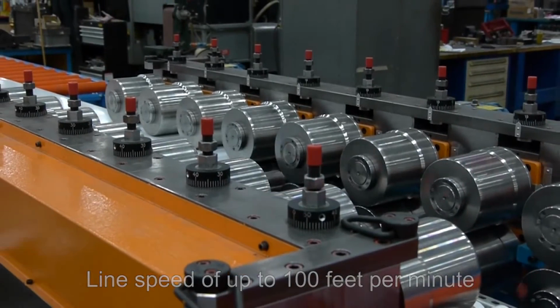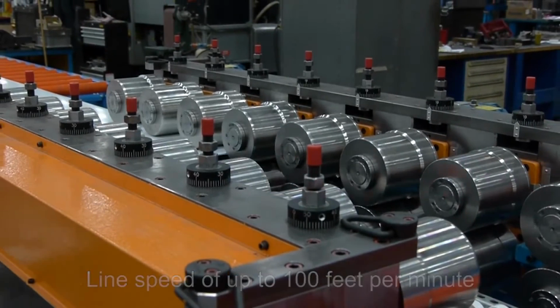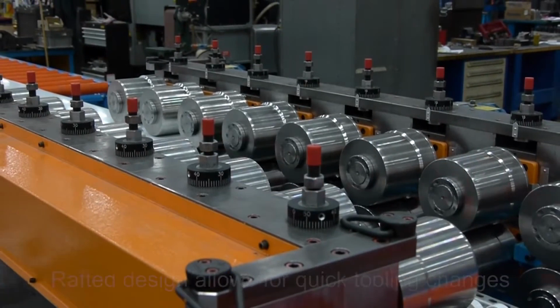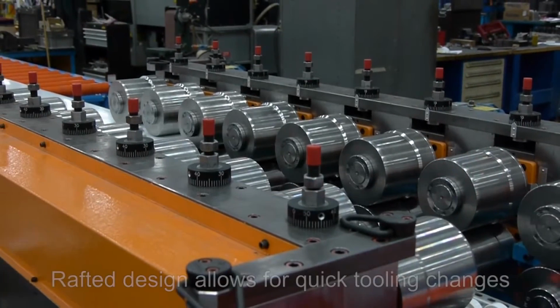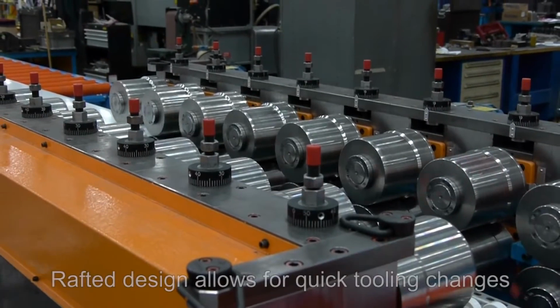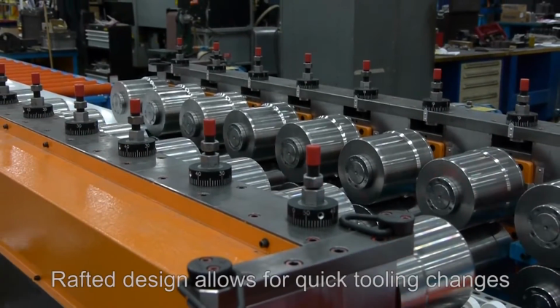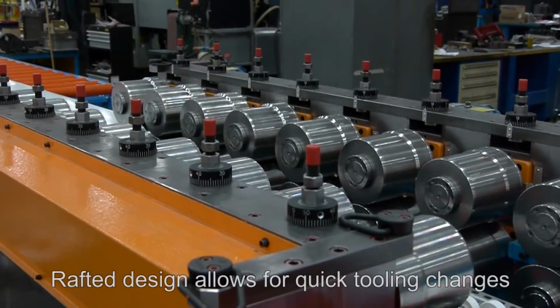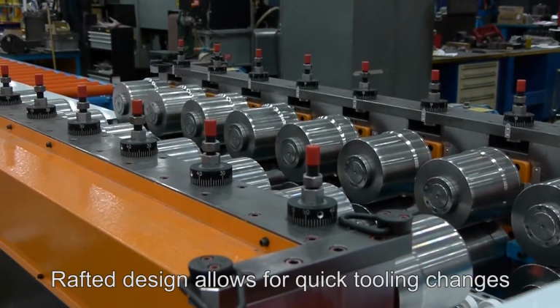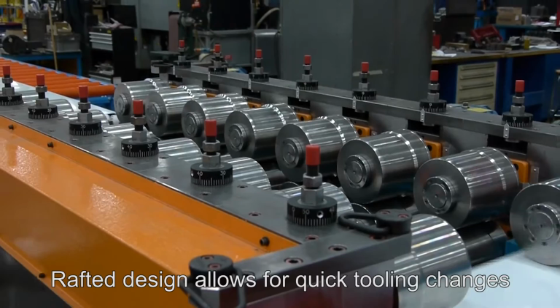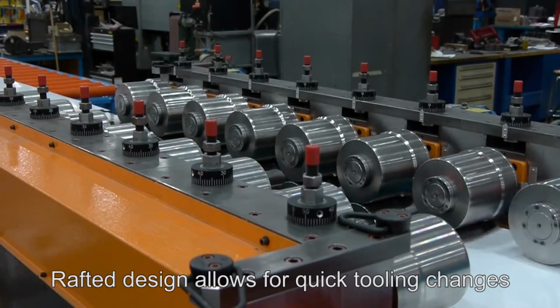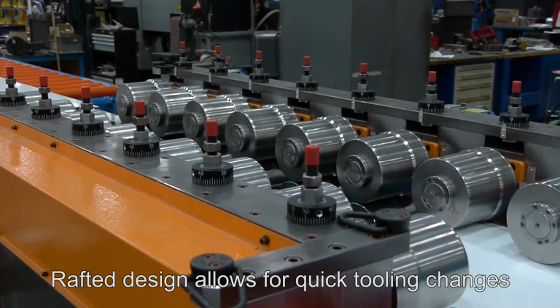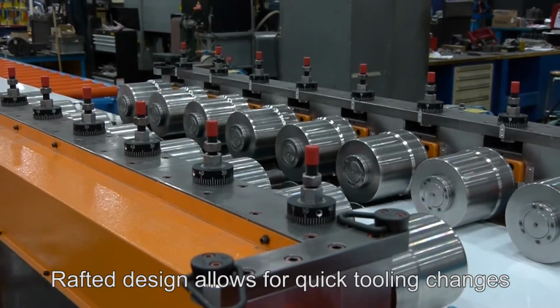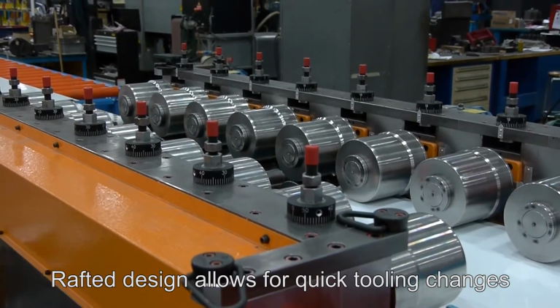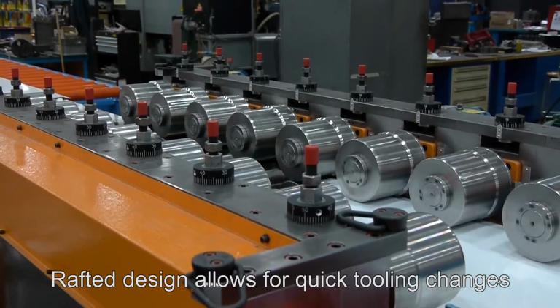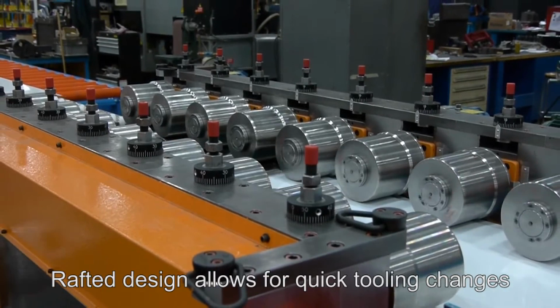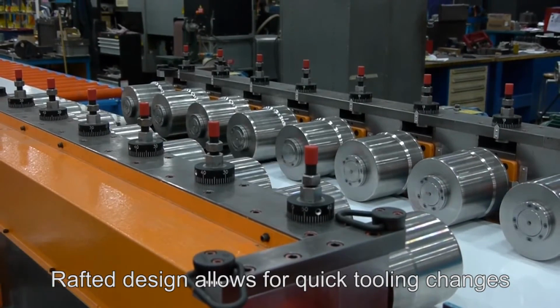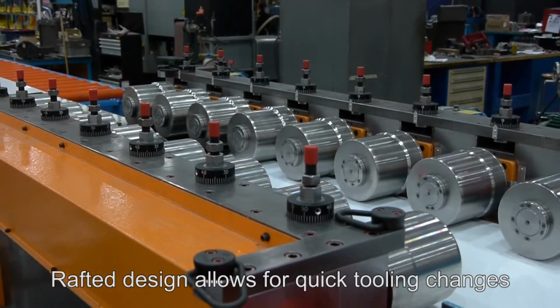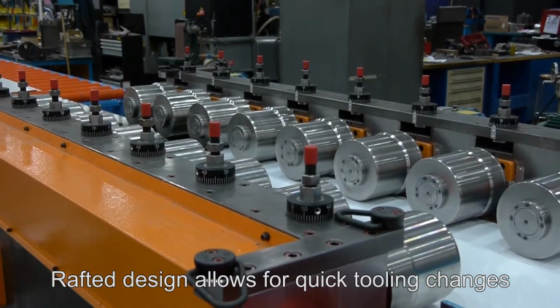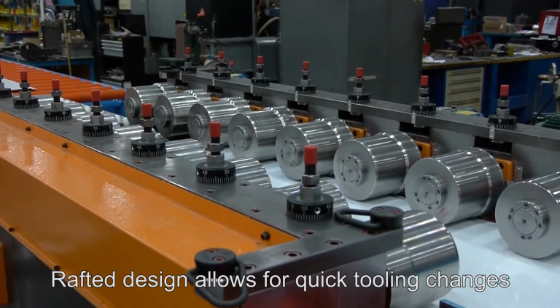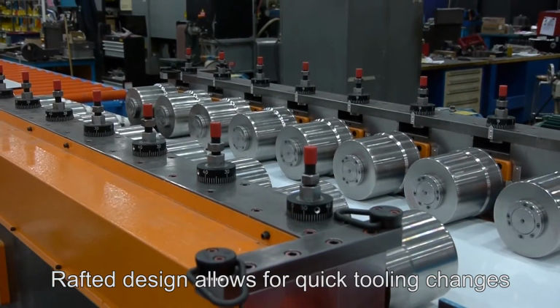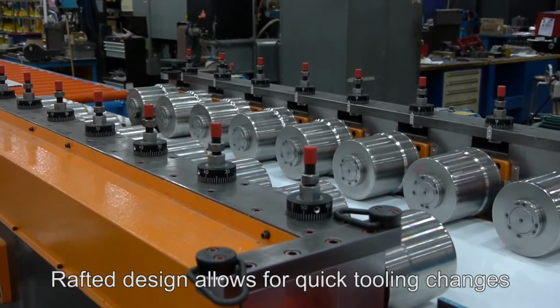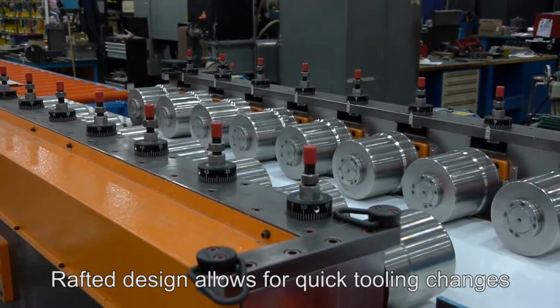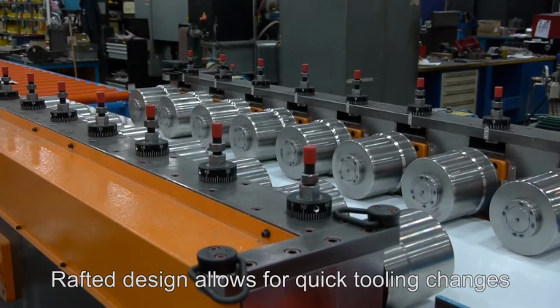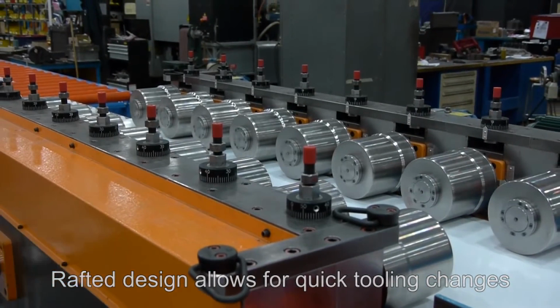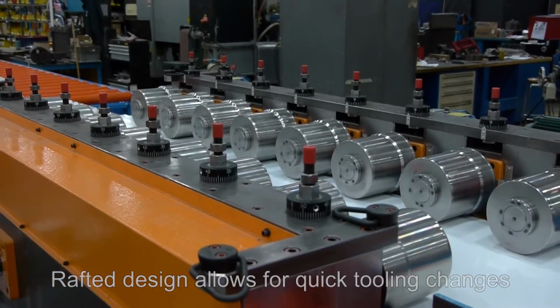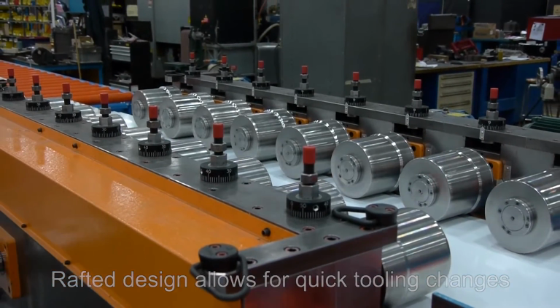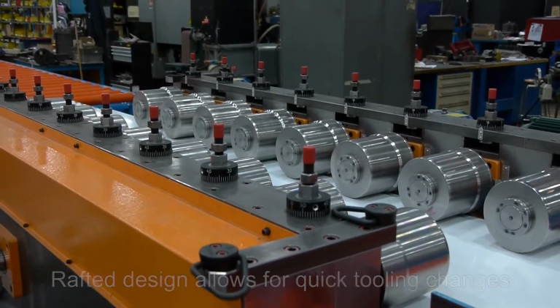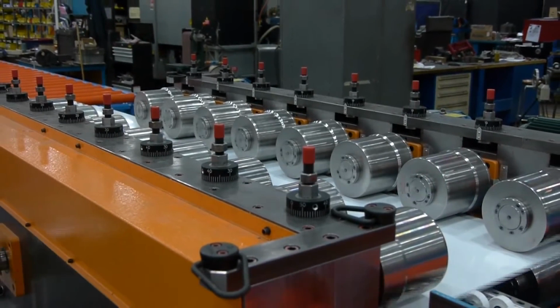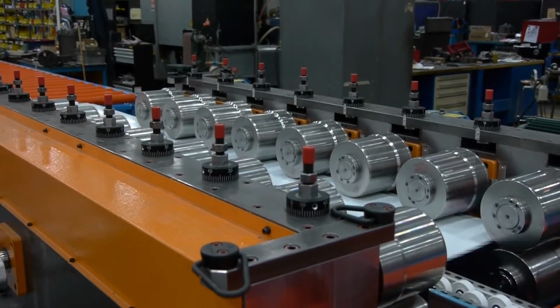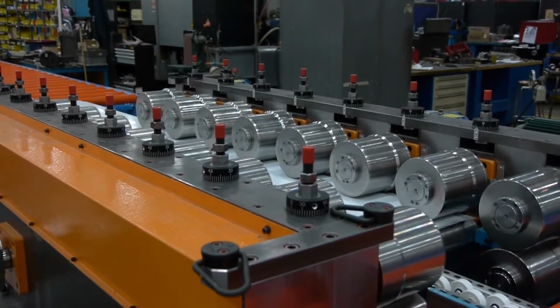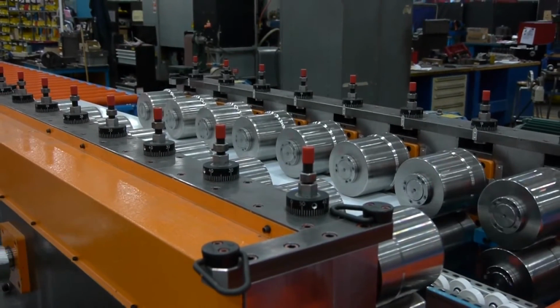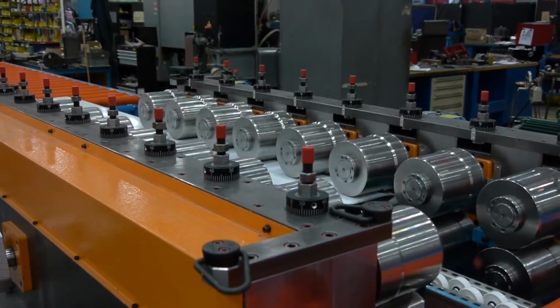Due to its rafted design, quick tooling changes can be made allowing multiple profiles to be run with minimal downtime.